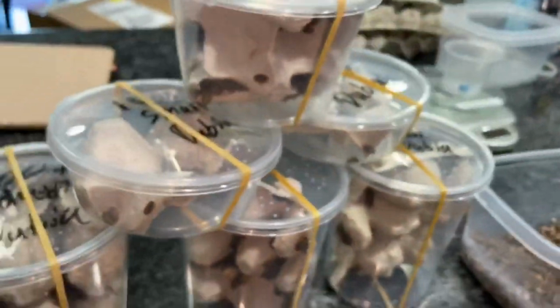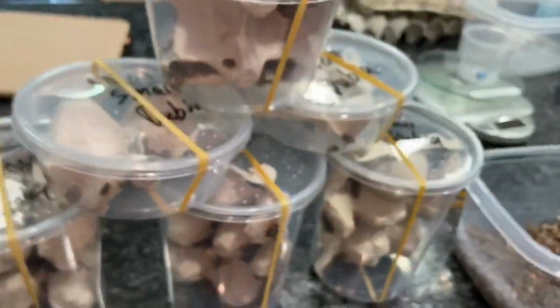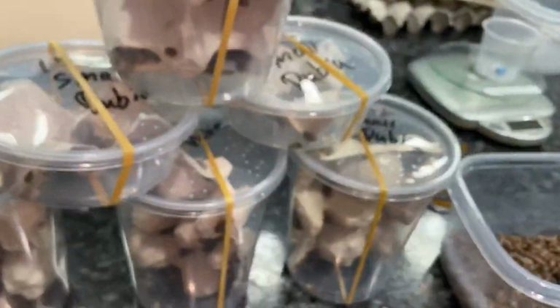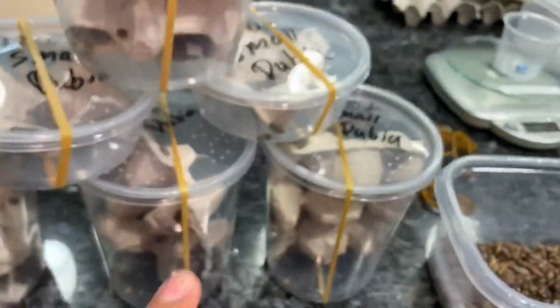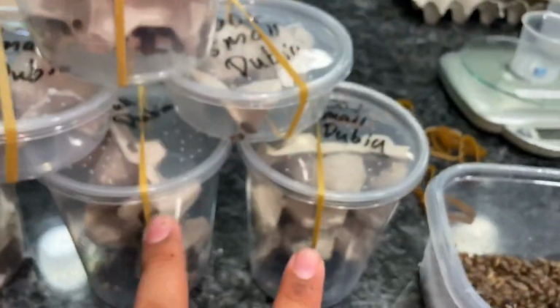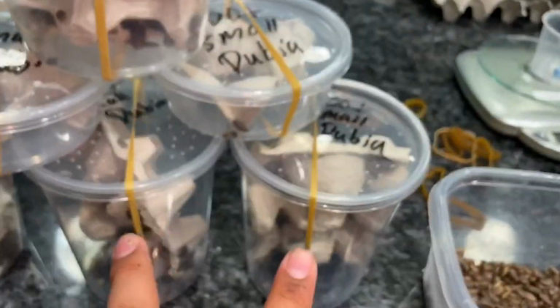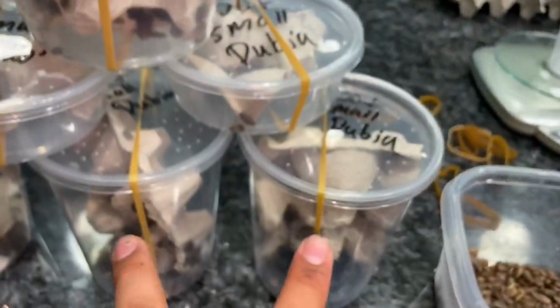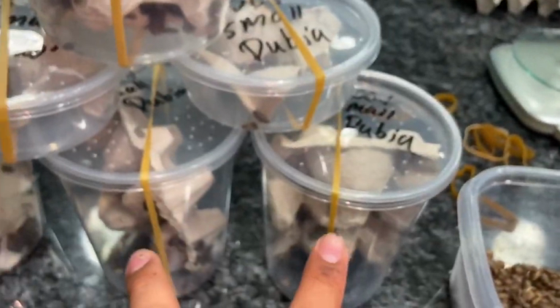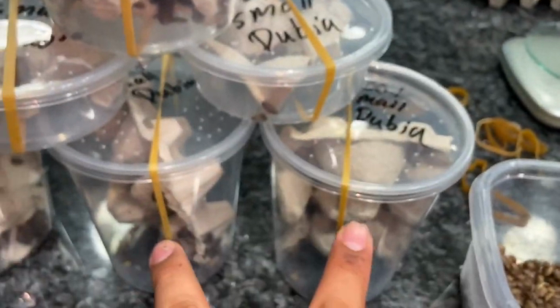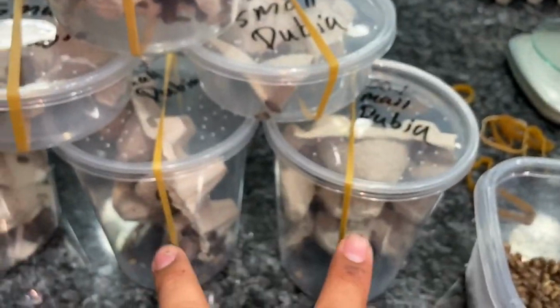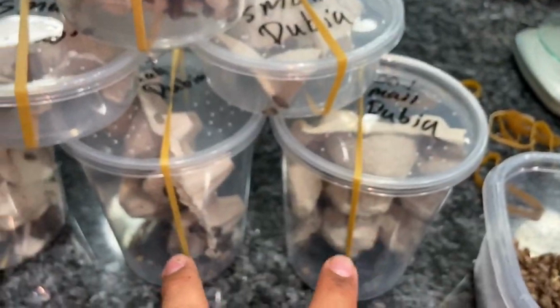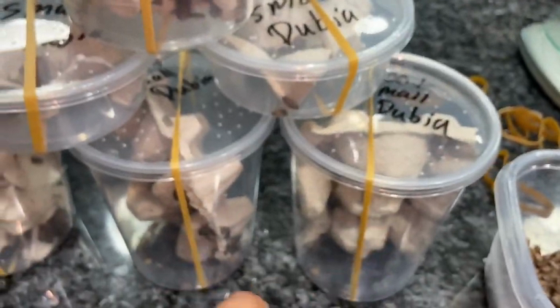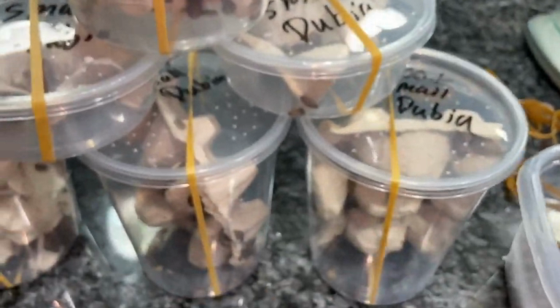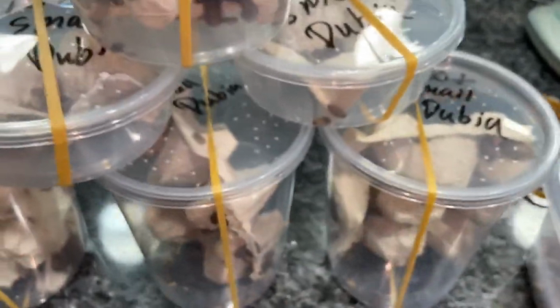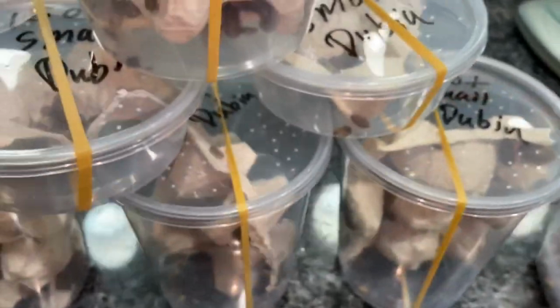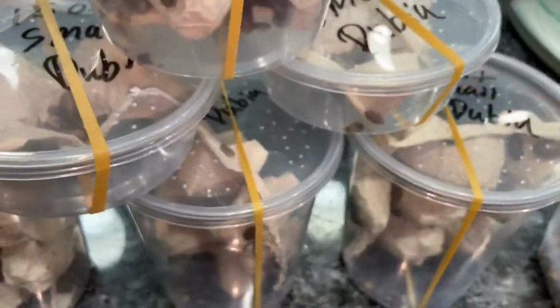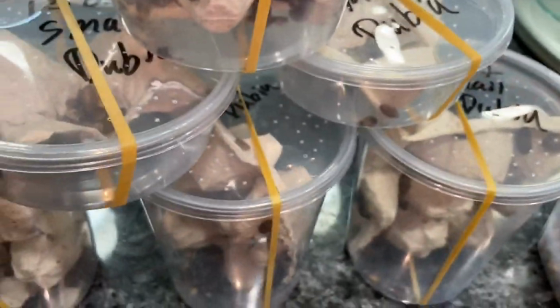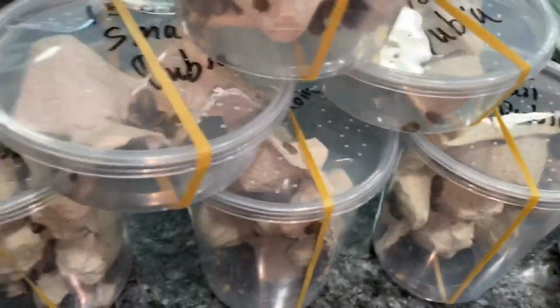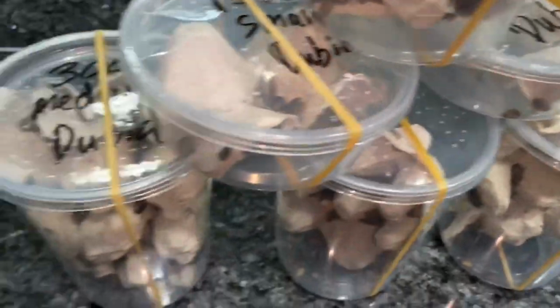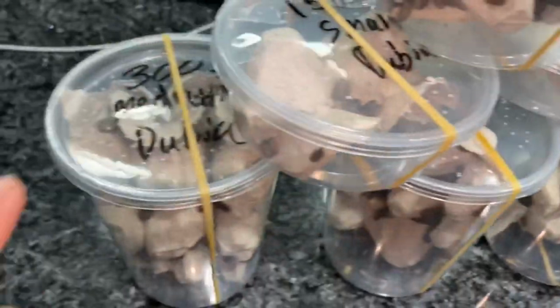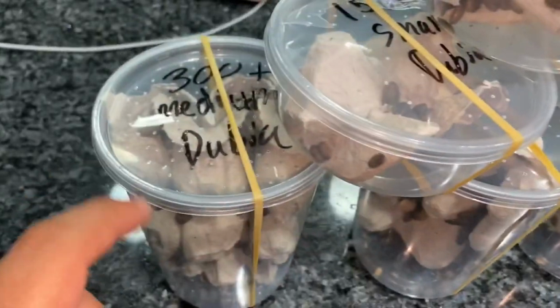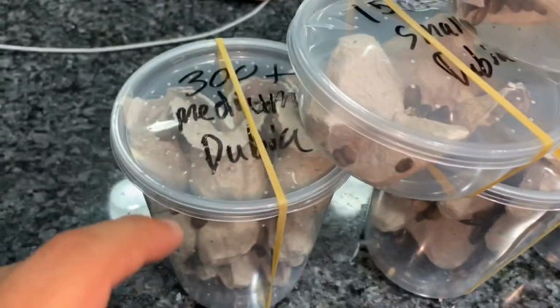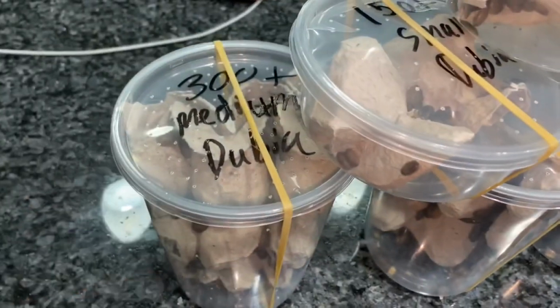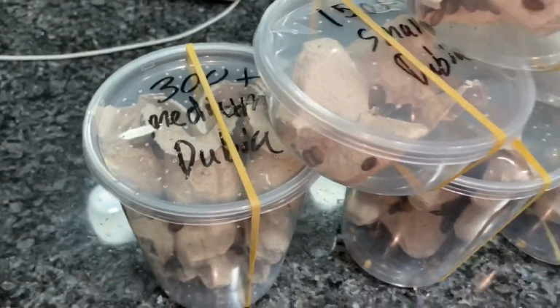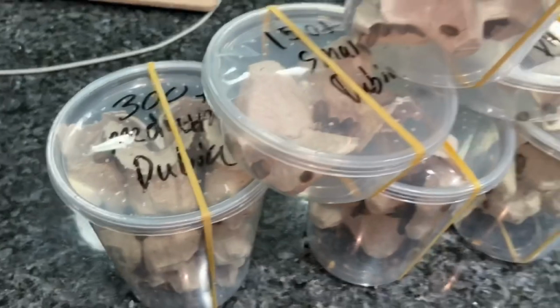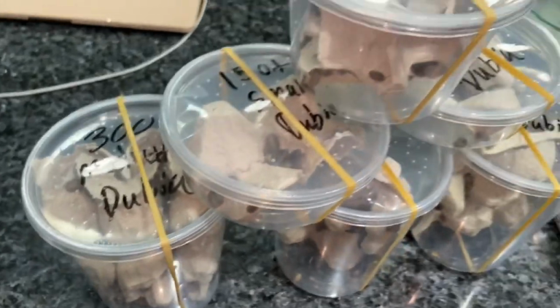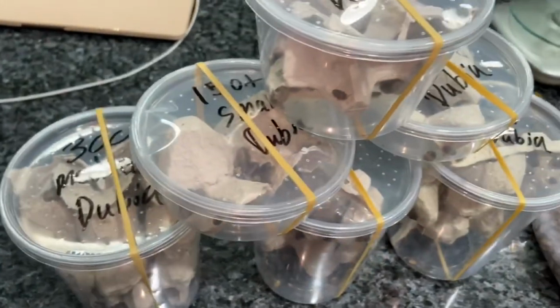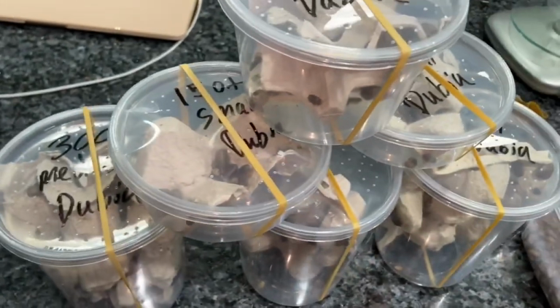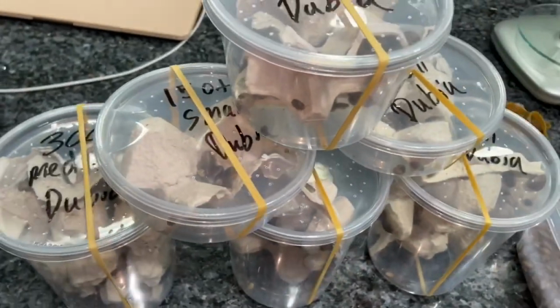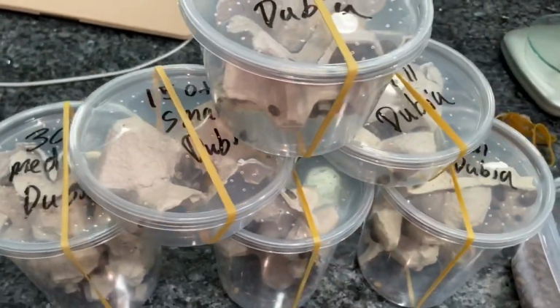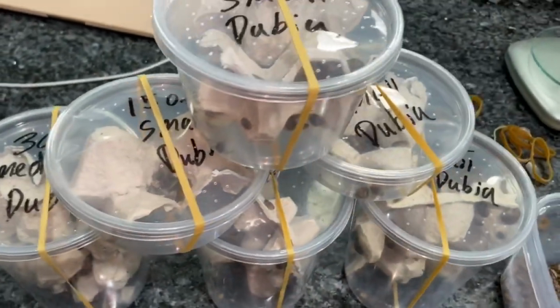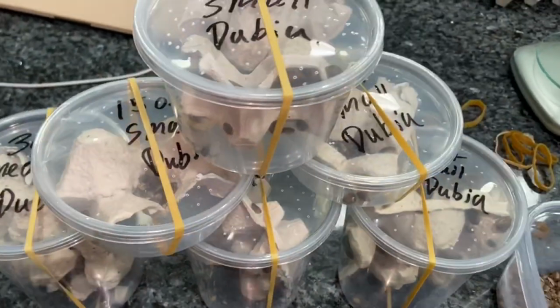Yeah, a thousand smalls going out there, and then this is for another order.